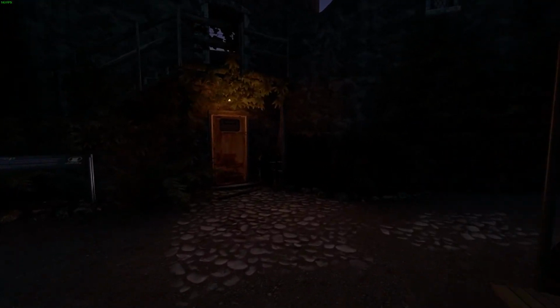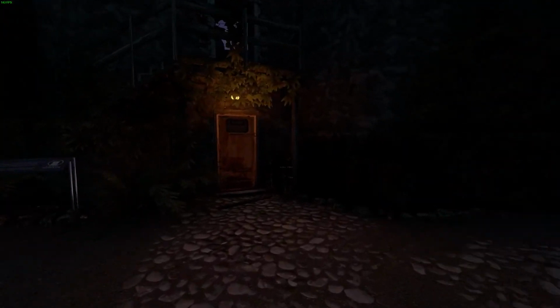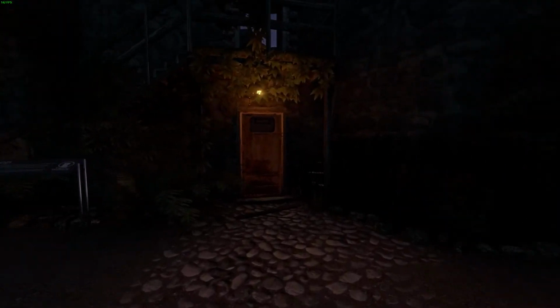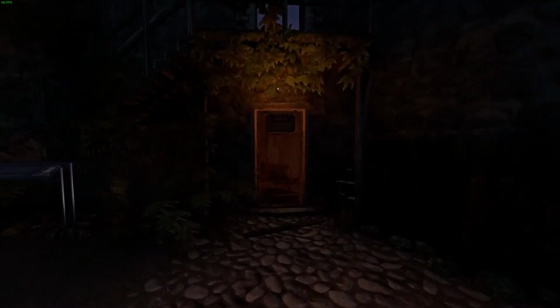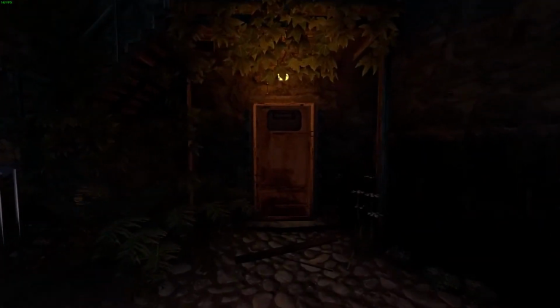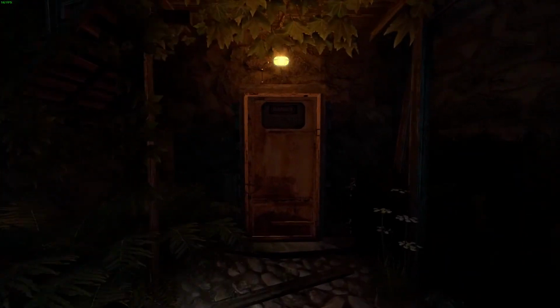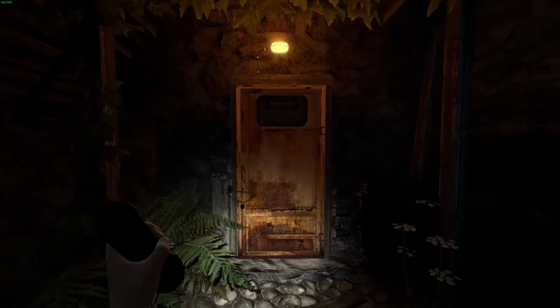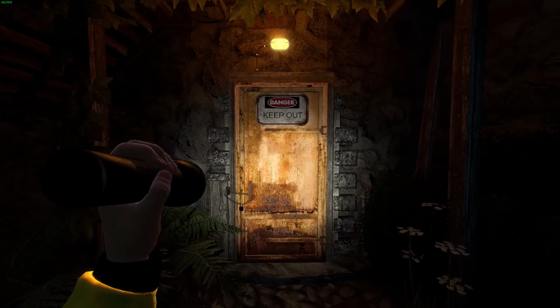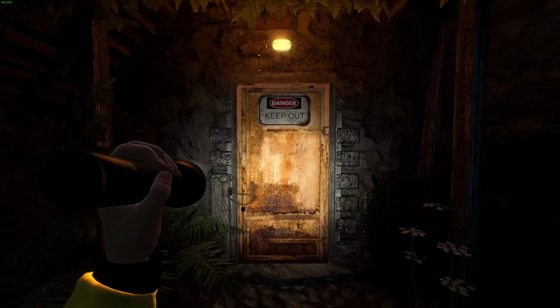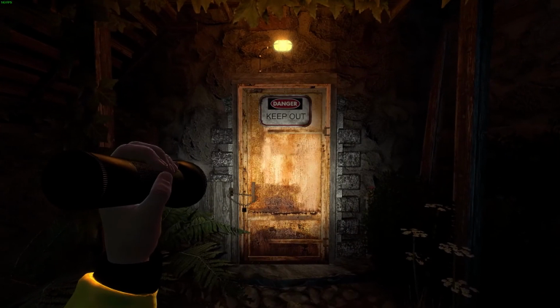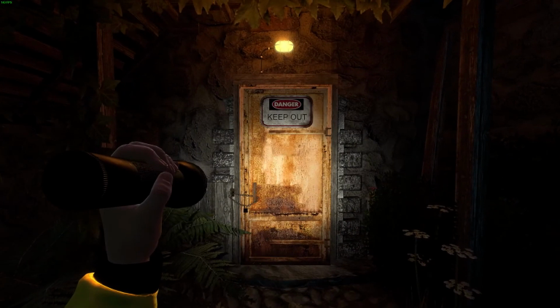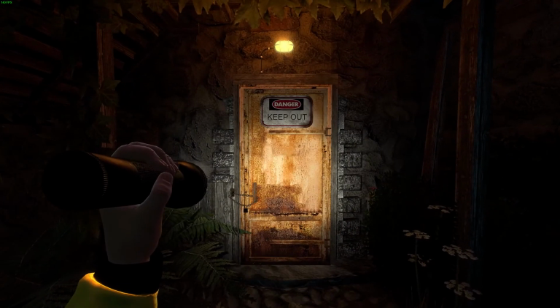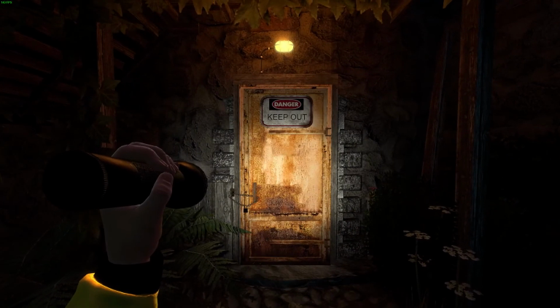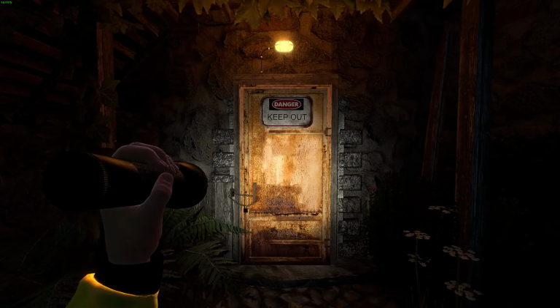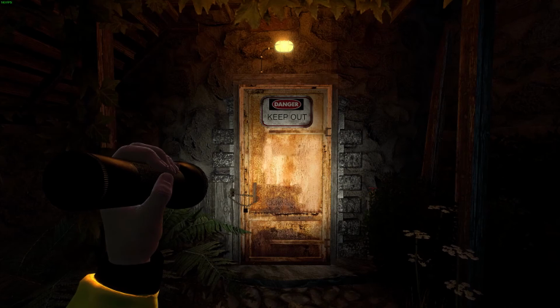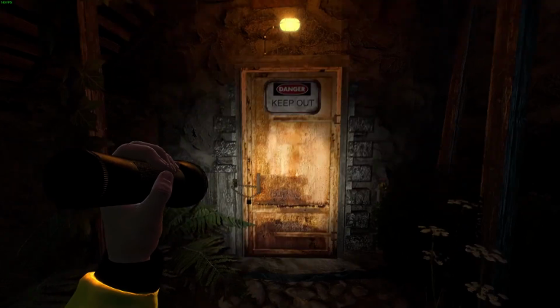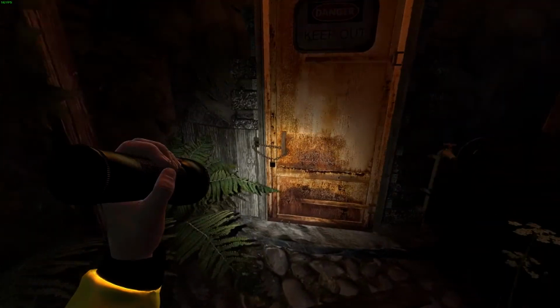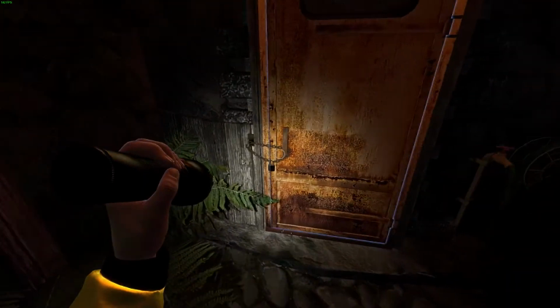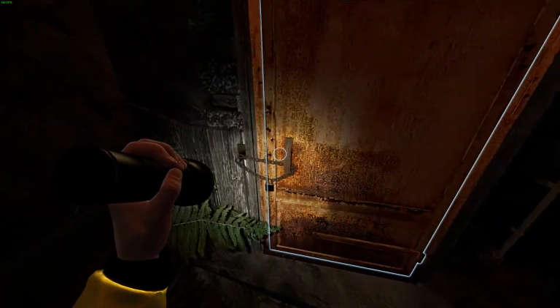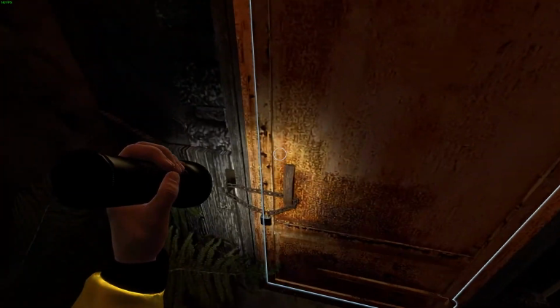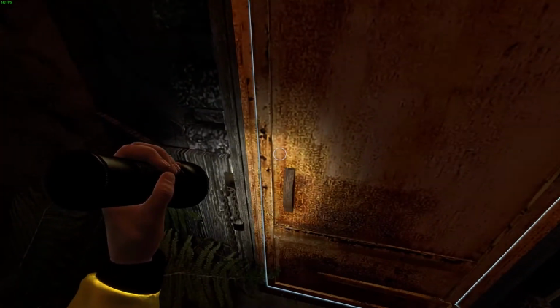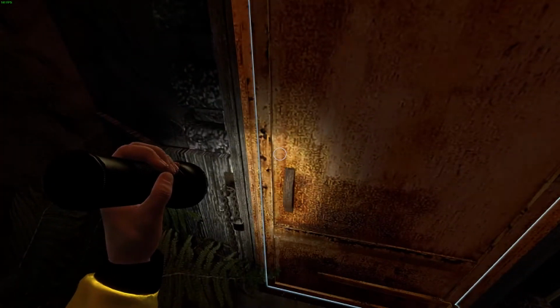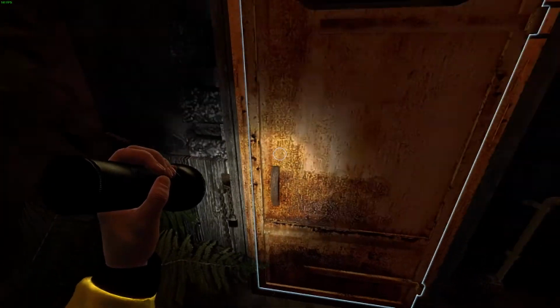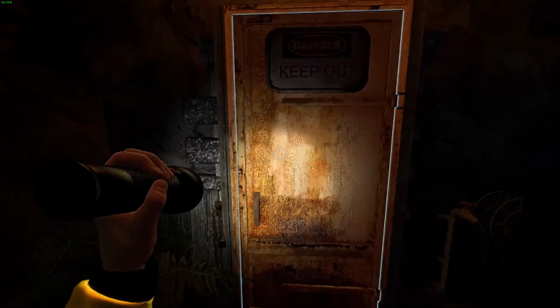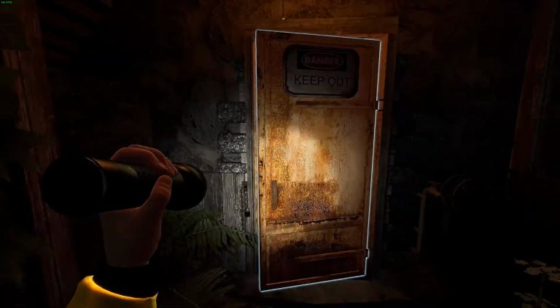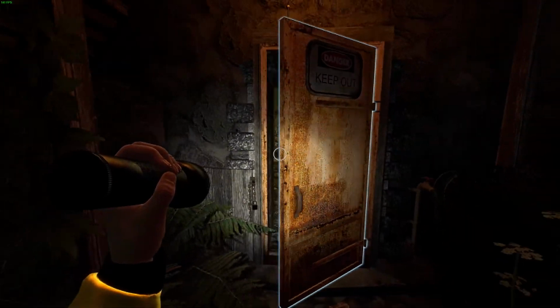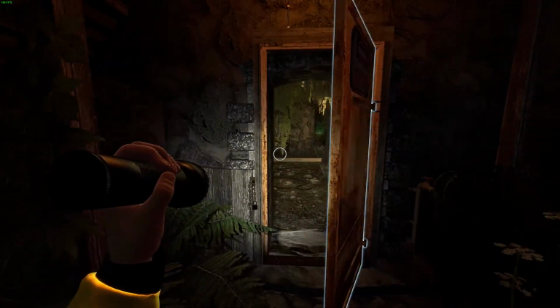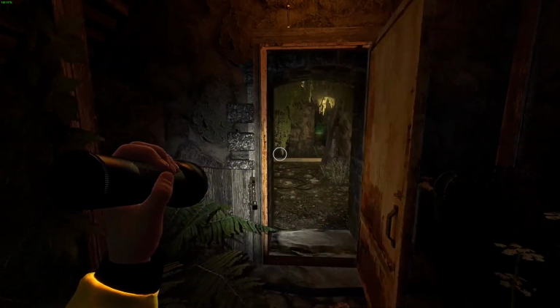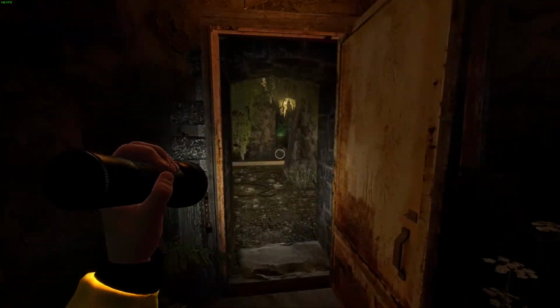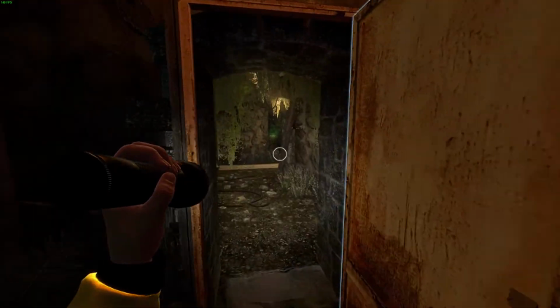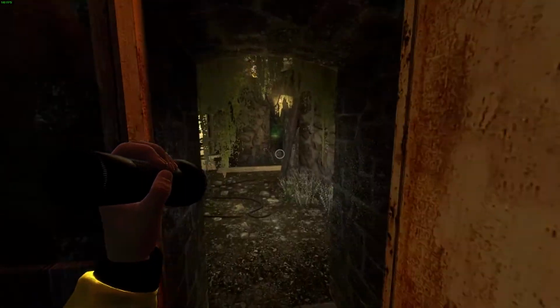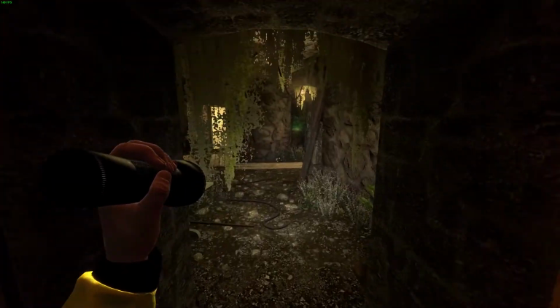Enter the castle and then open the locked white door. Enter the room and pick up the button, which will be situated to the left of the door.